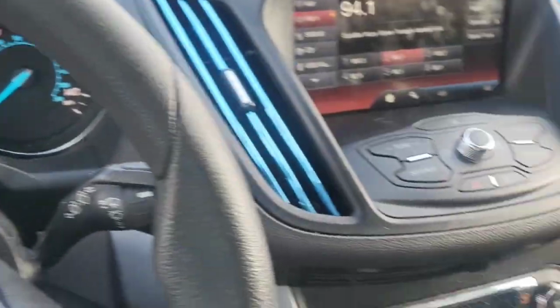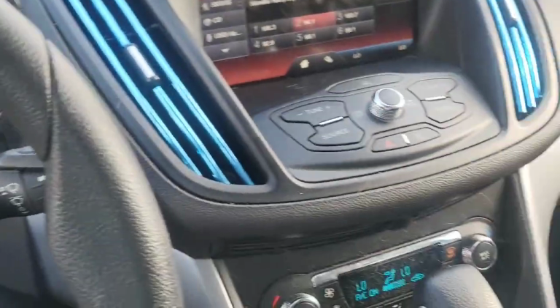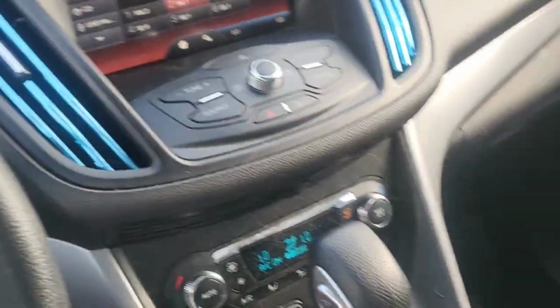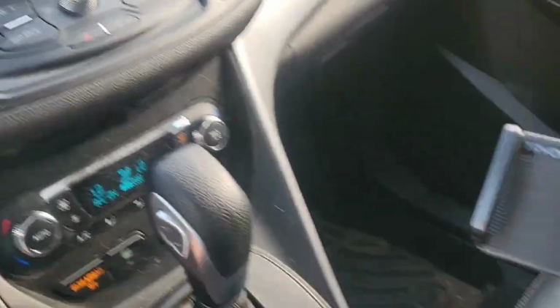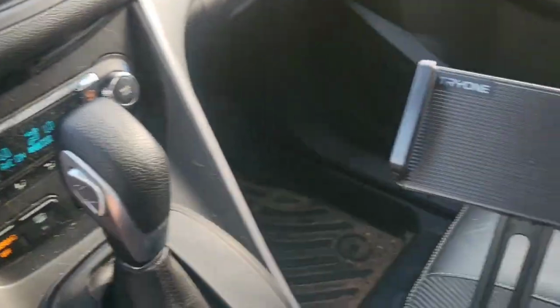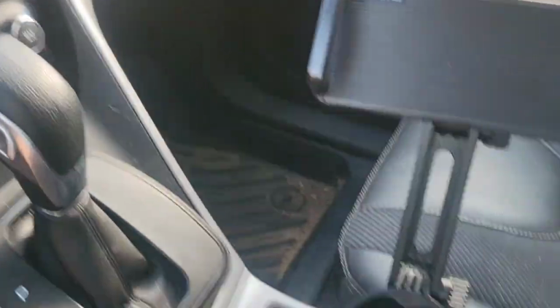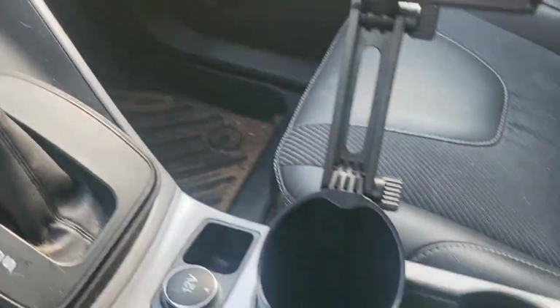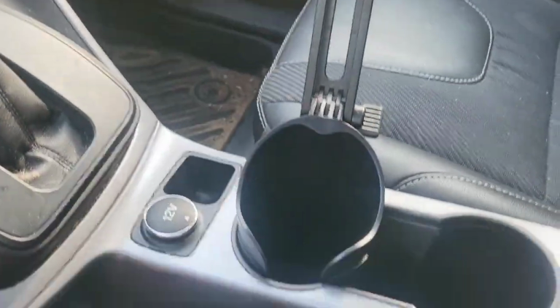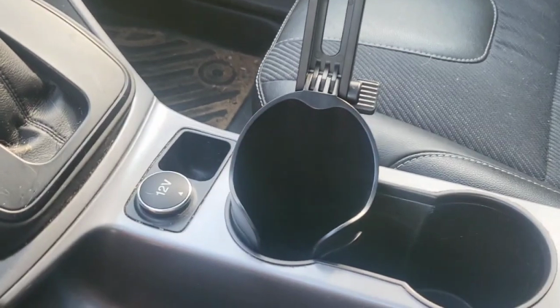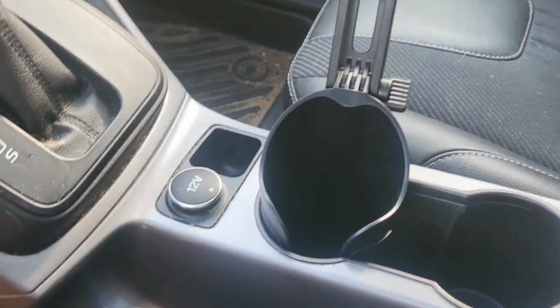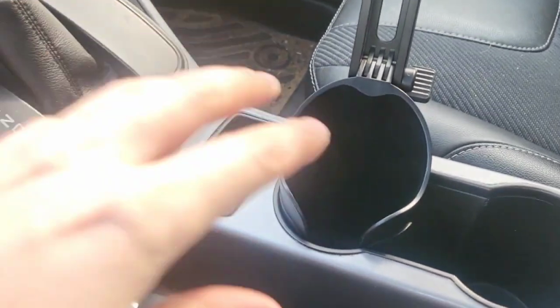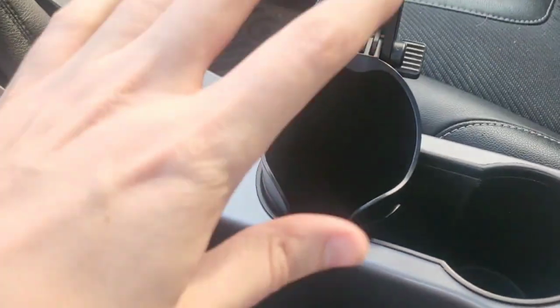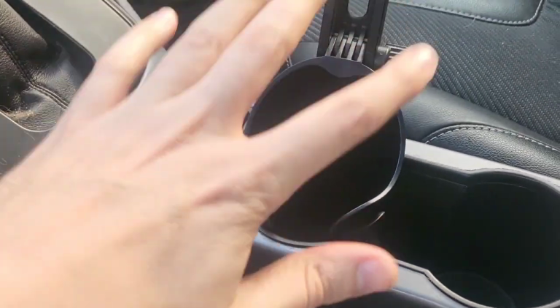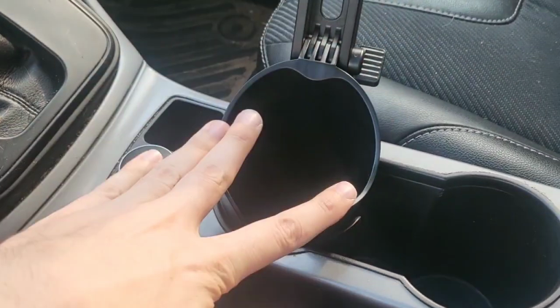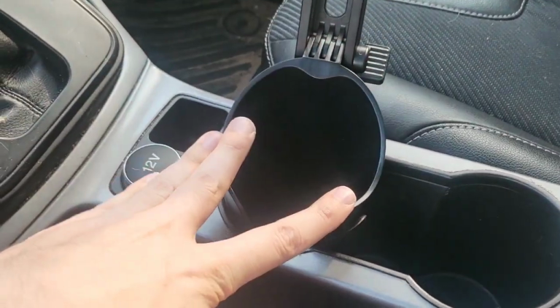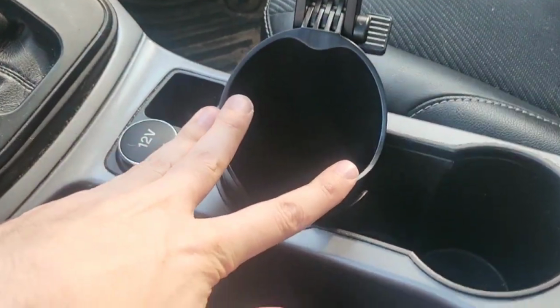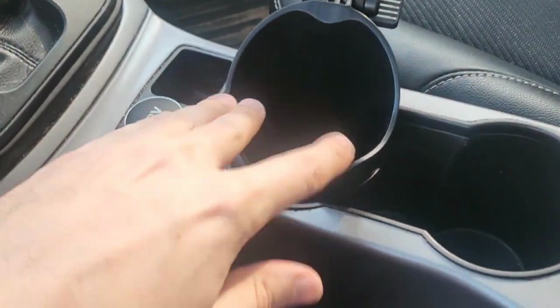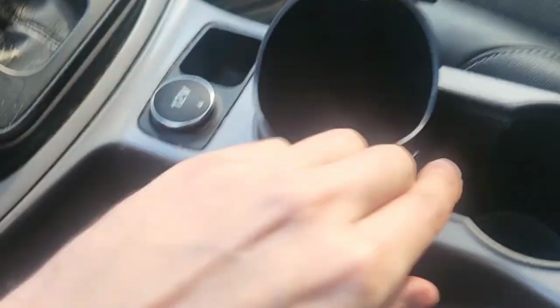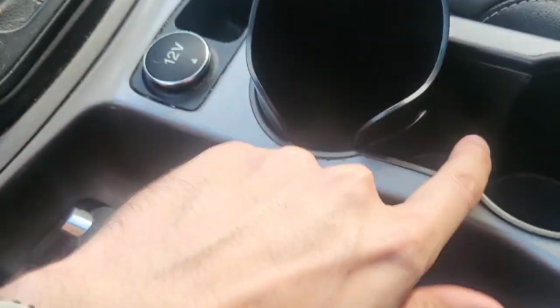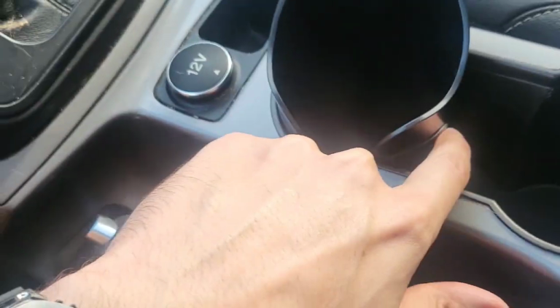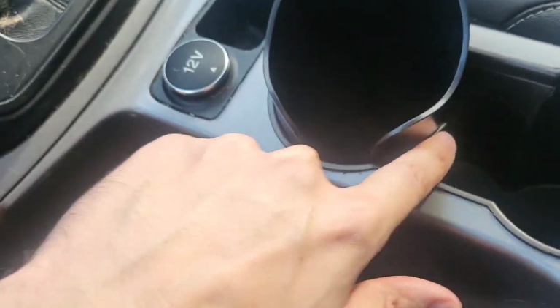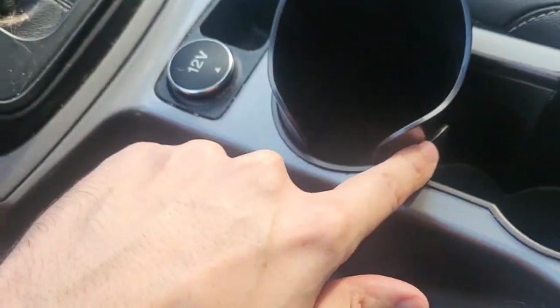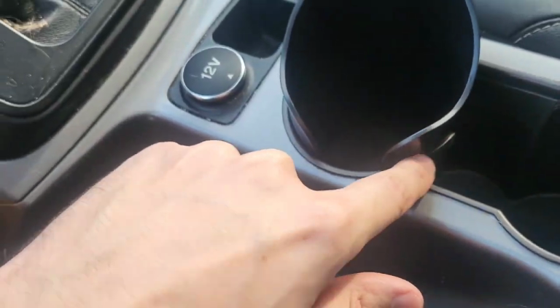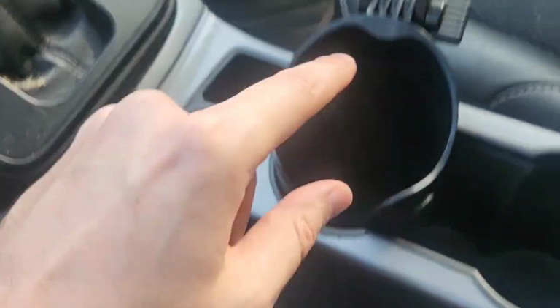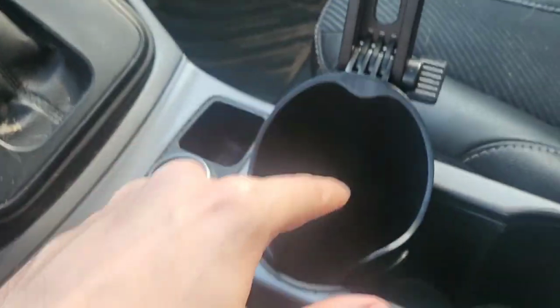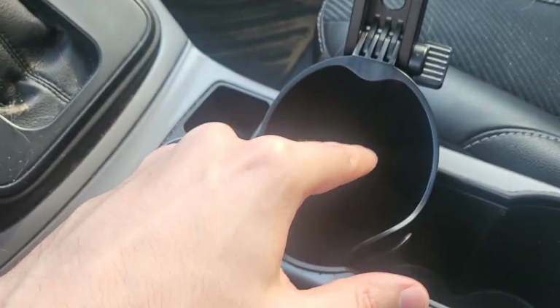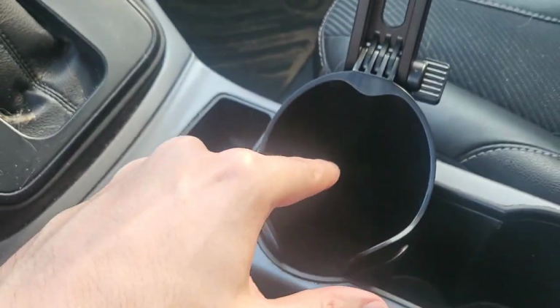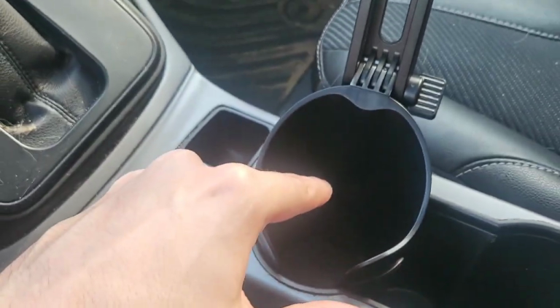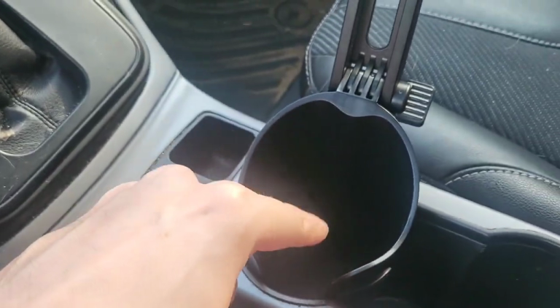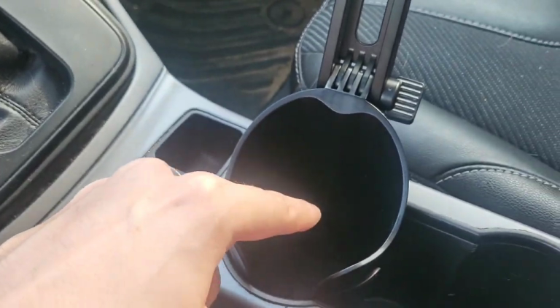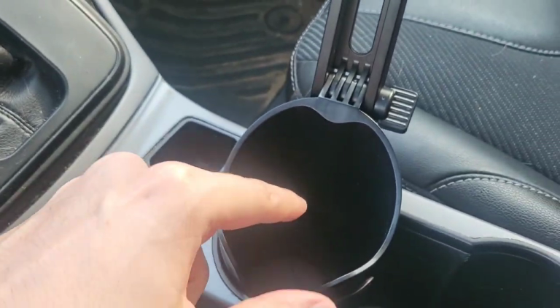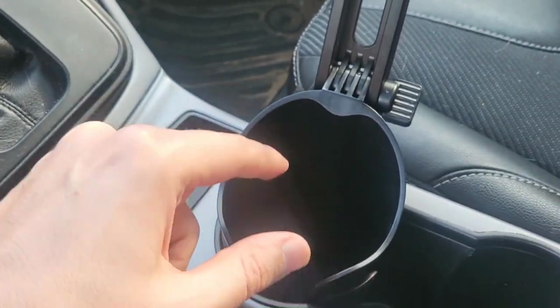All right guys, I got it. Put it in here, so it's like a big cup holder right here. I can still put a drink in there if I want.